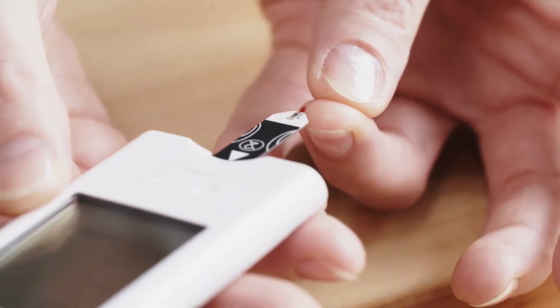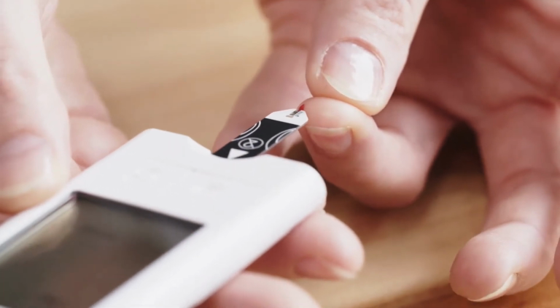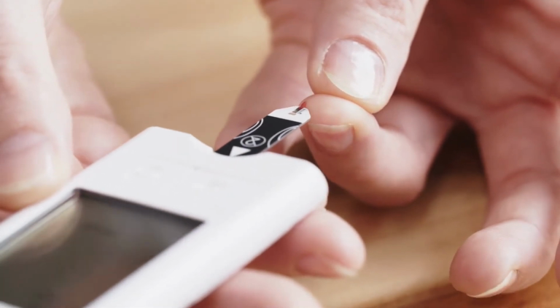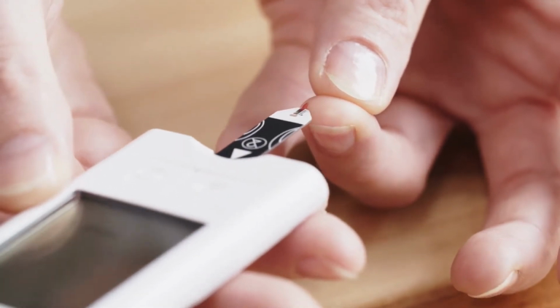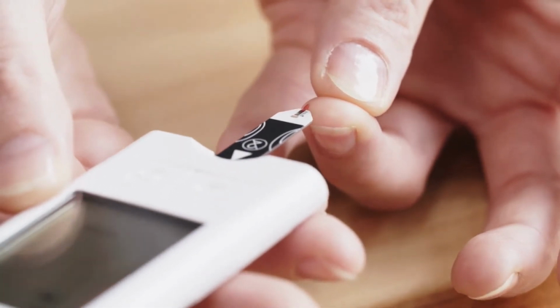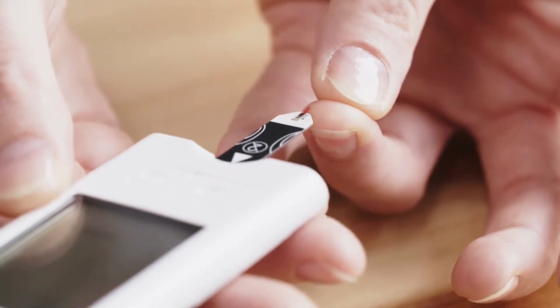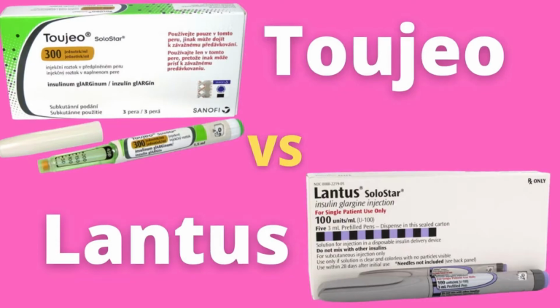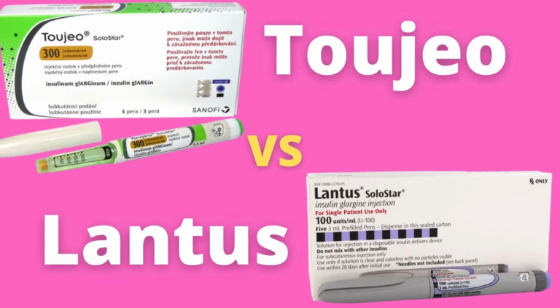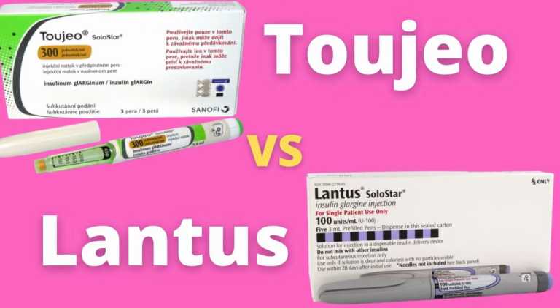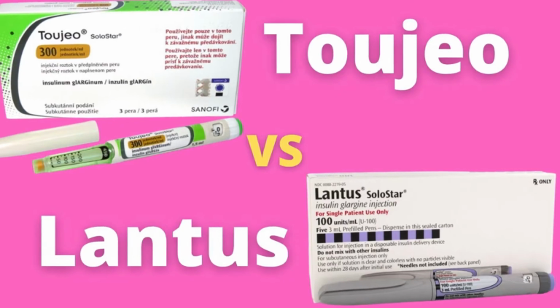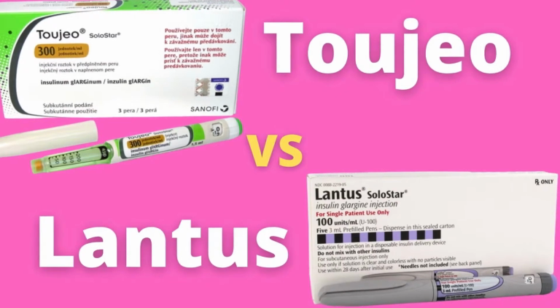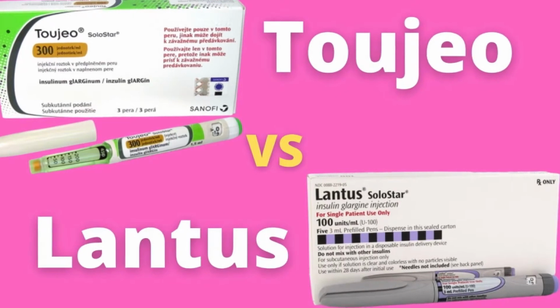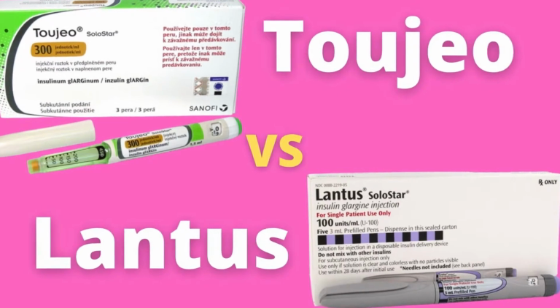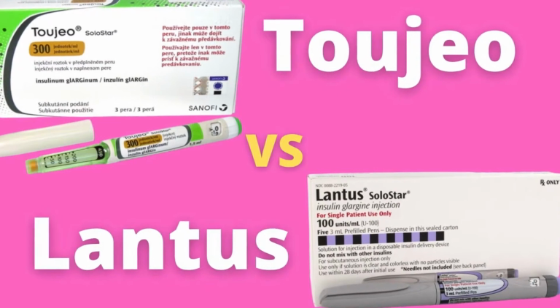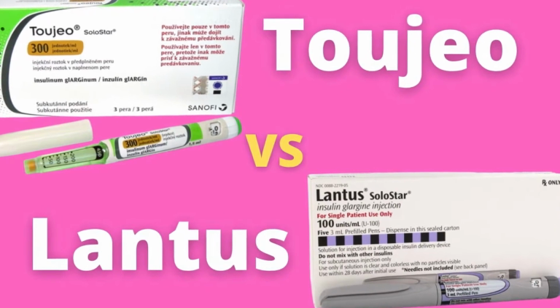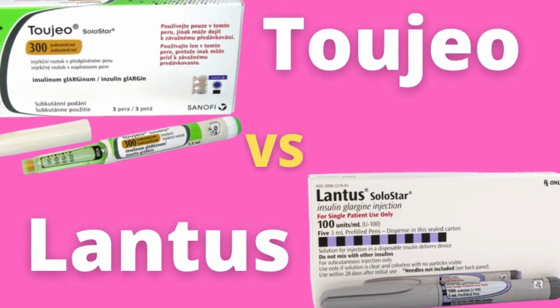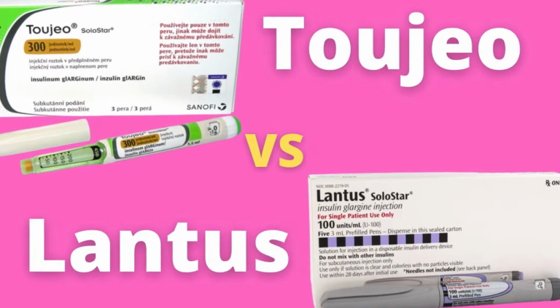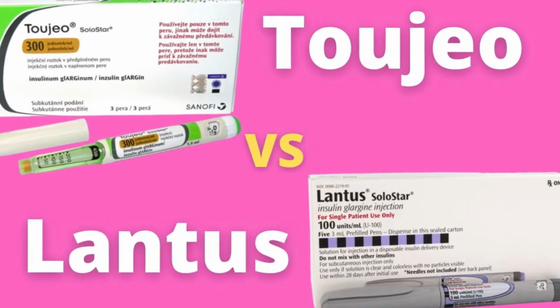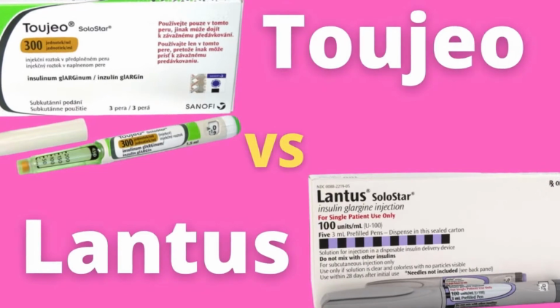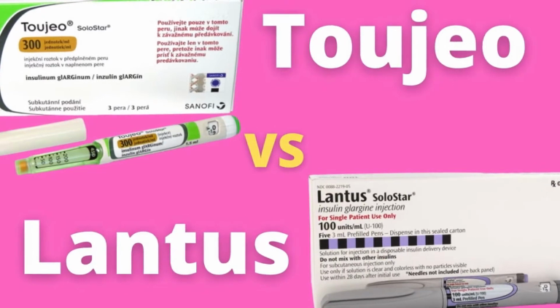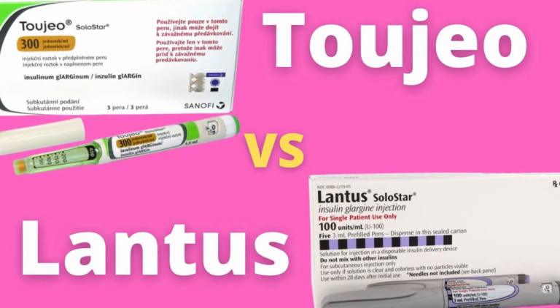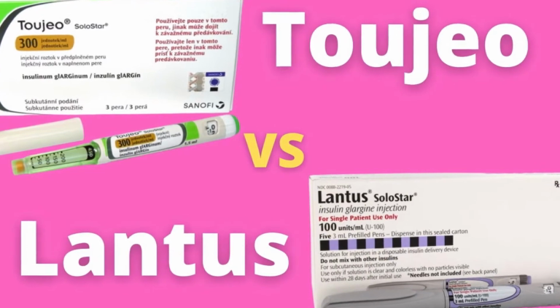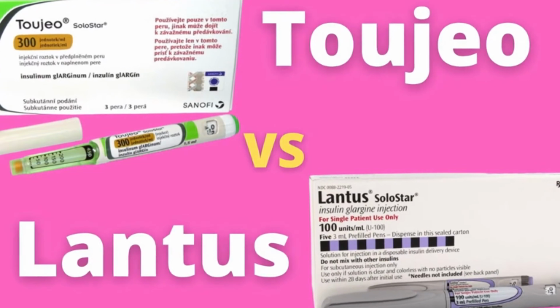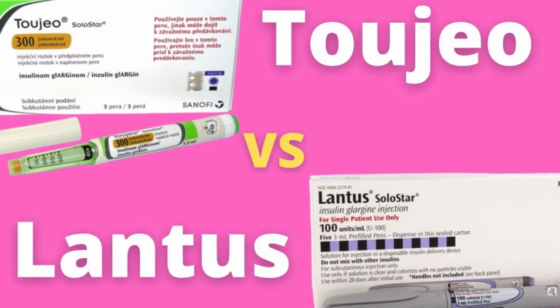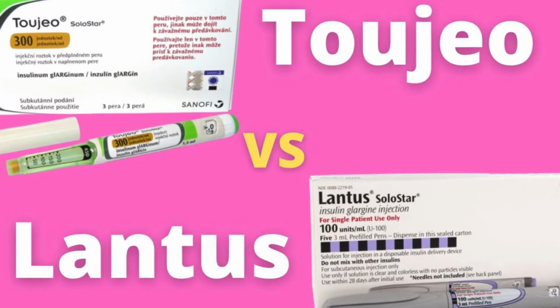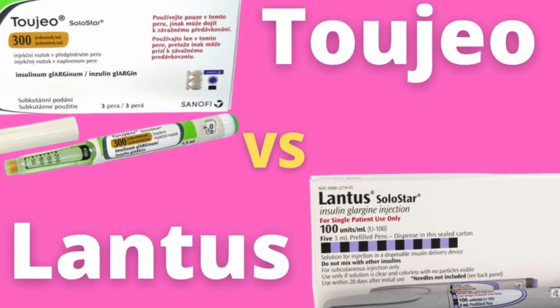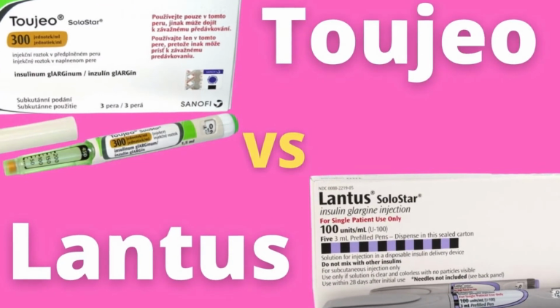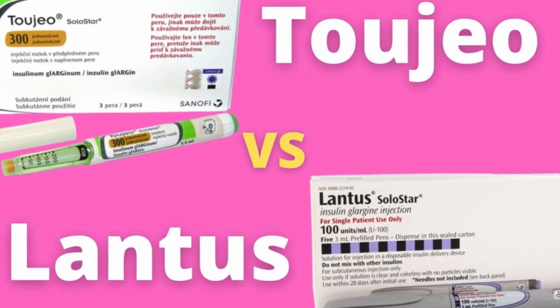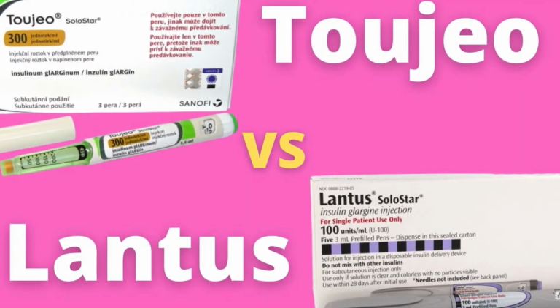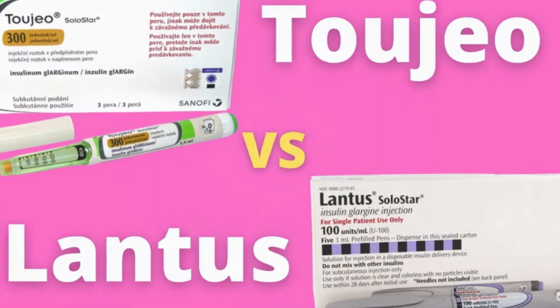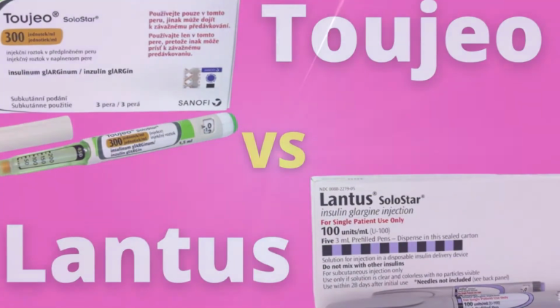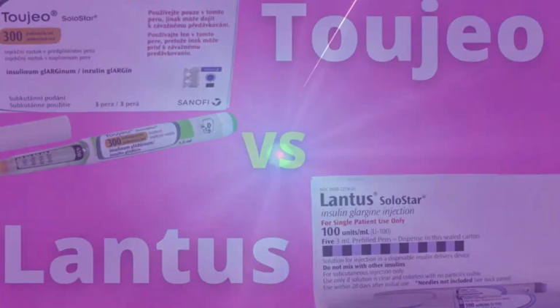In this video, we compare the effectiveness, cost, and side effects of the two injections.